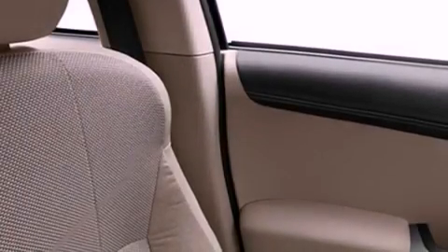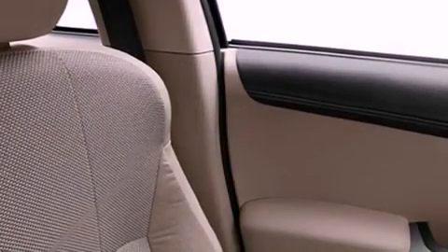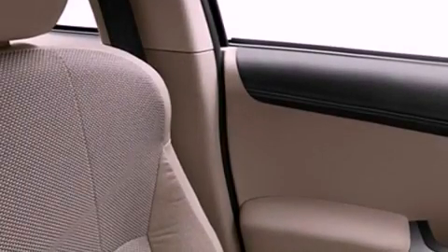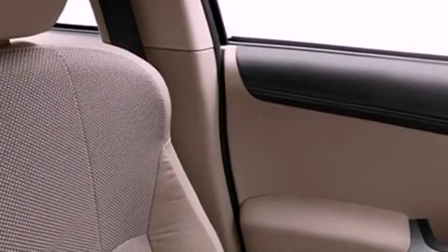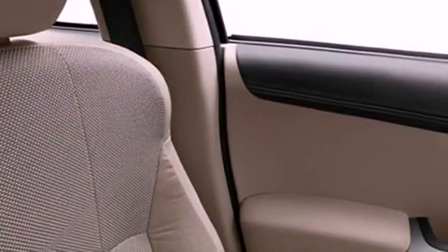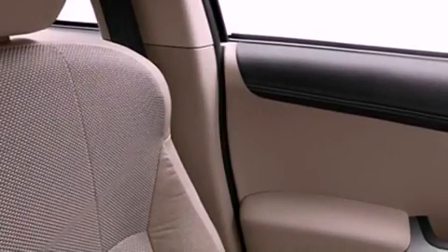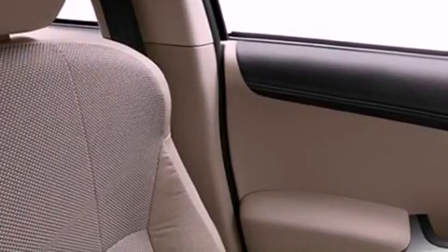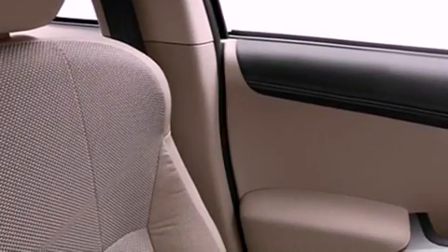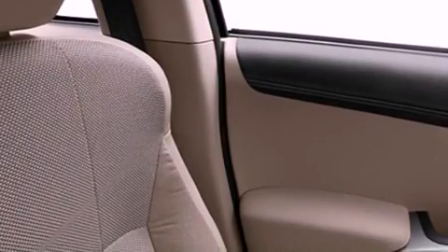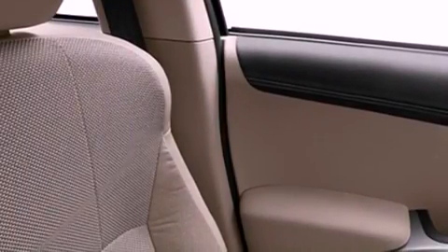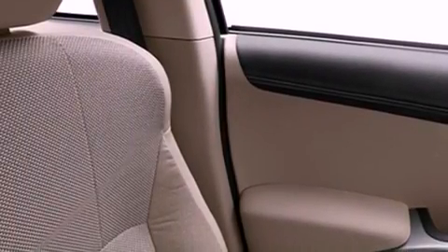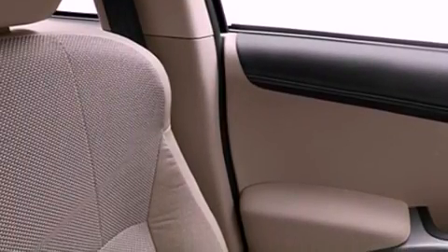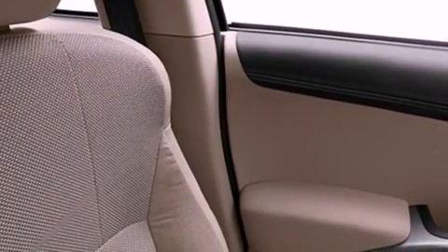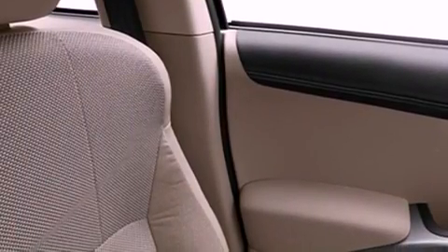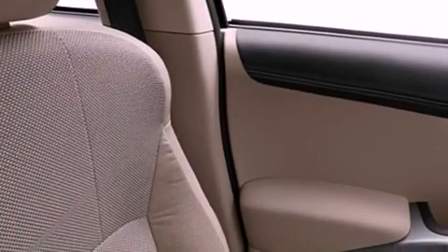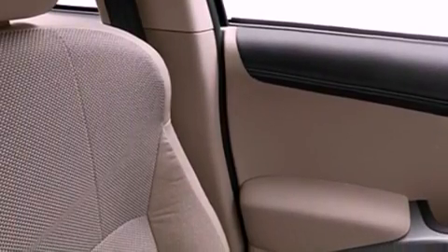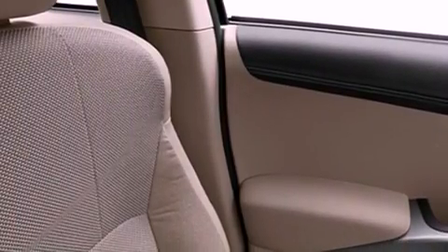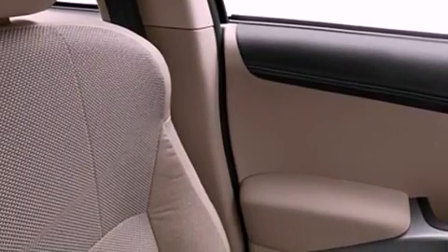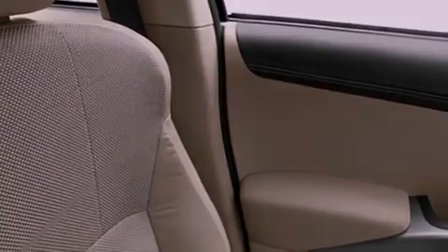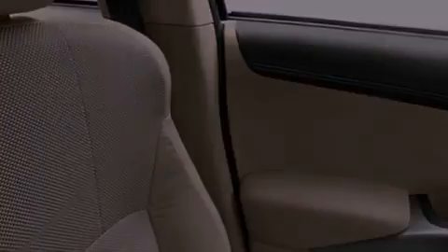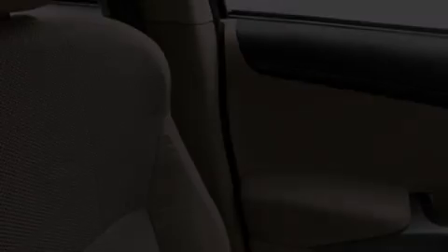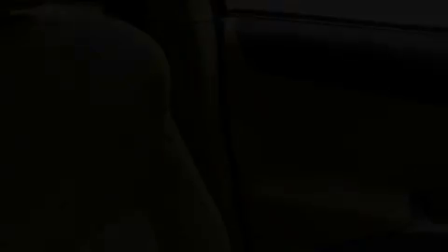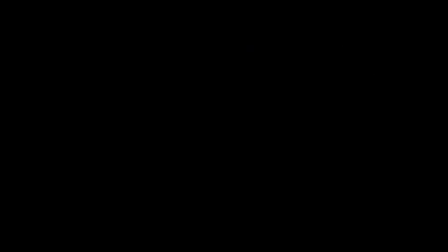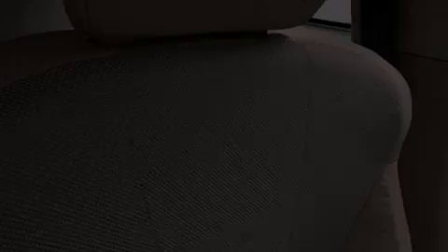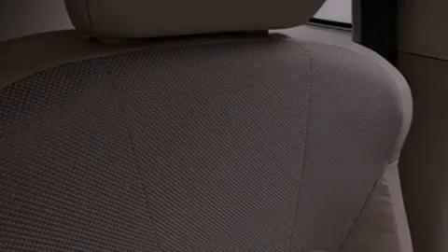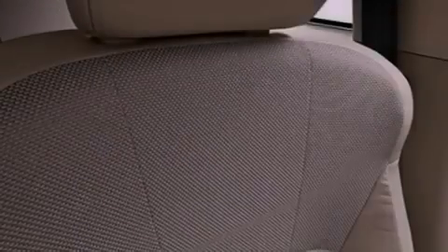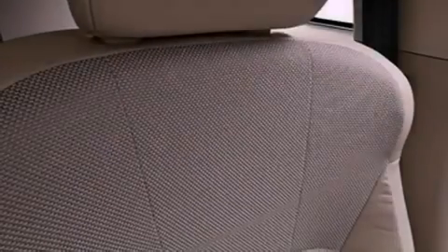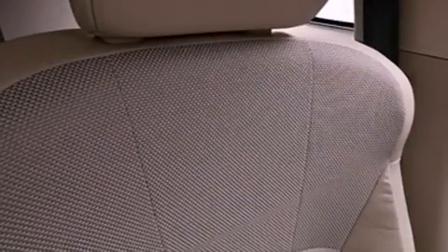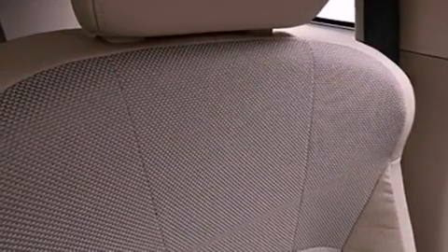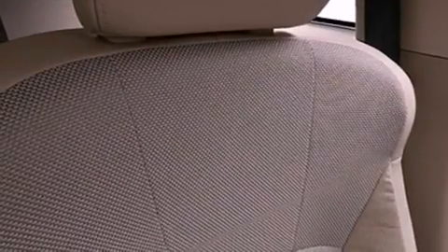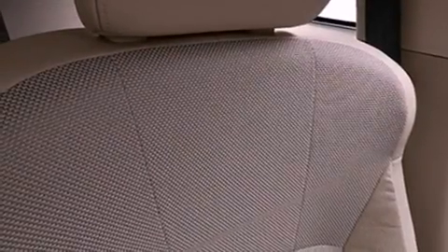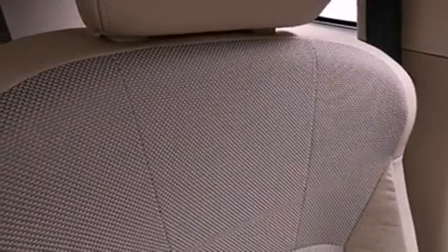12-volt power outlets, fog lamps, halogen headlights, heater vents for rear-seated passengers, and roof rails.